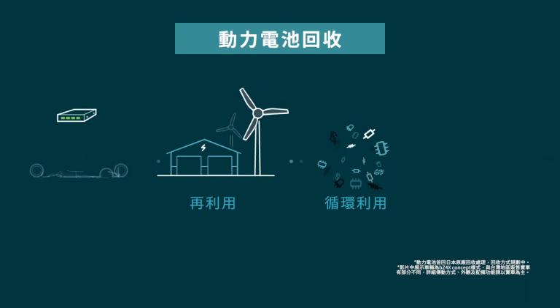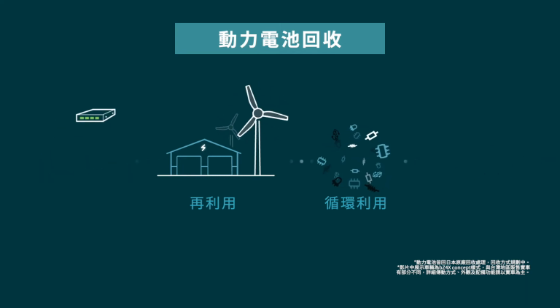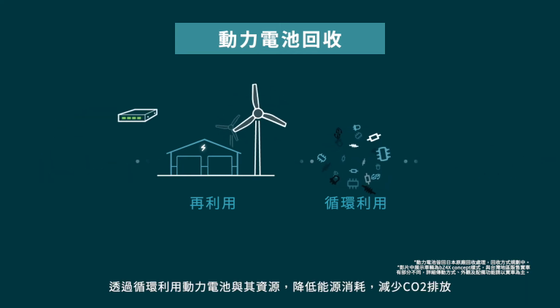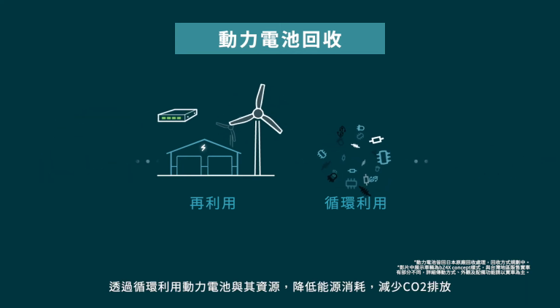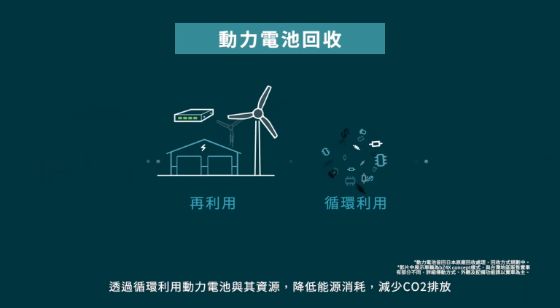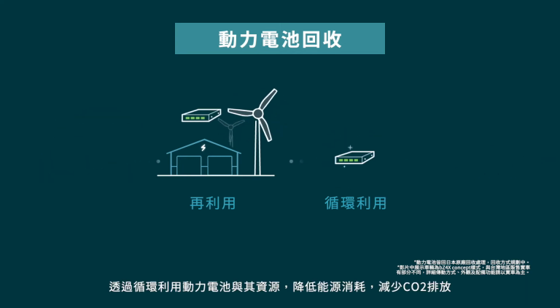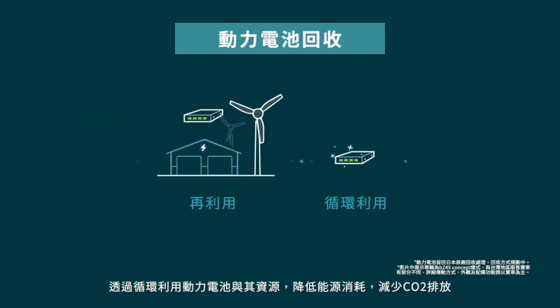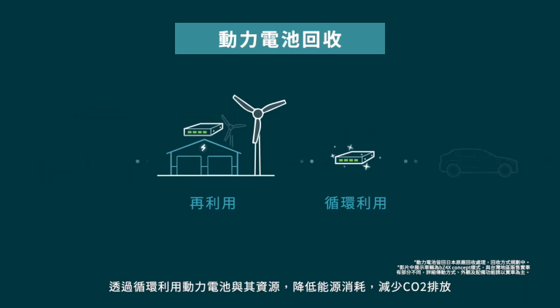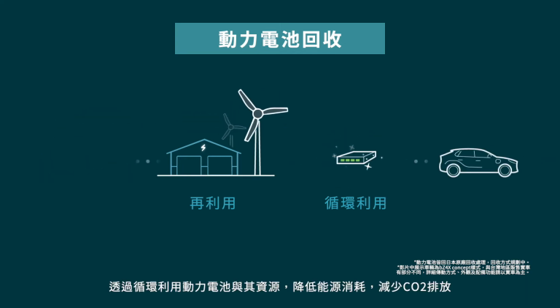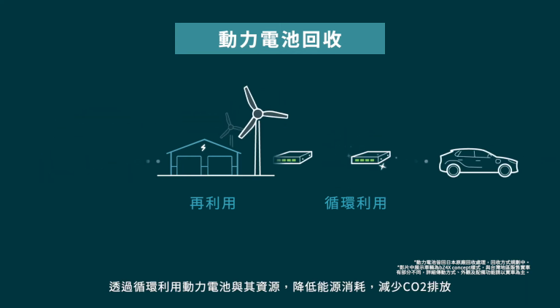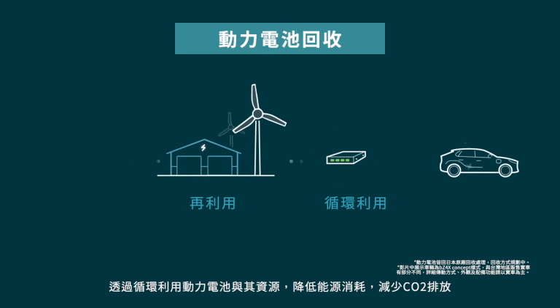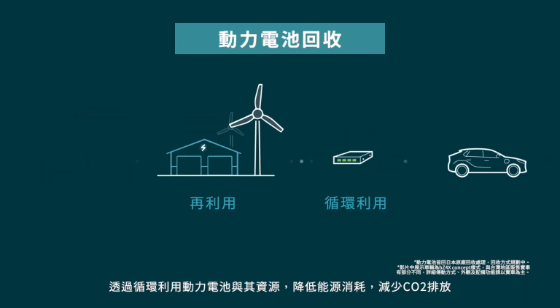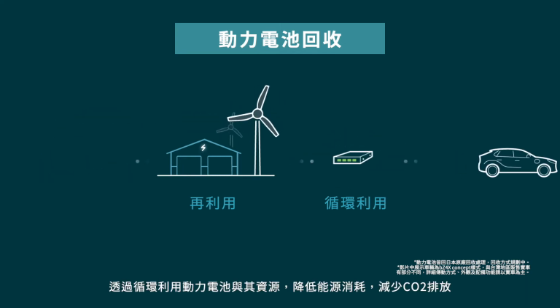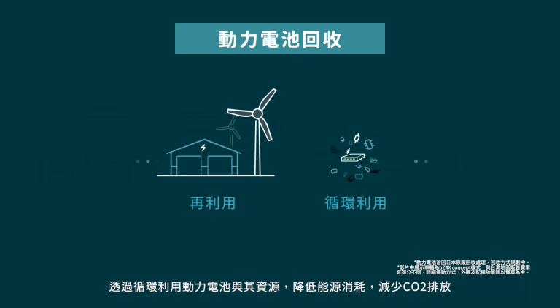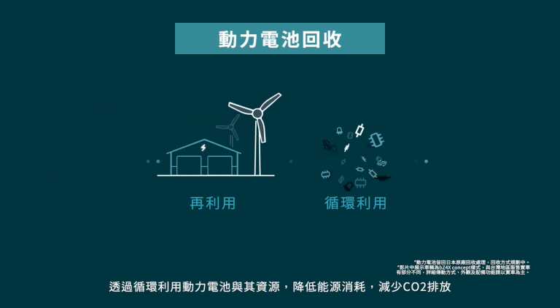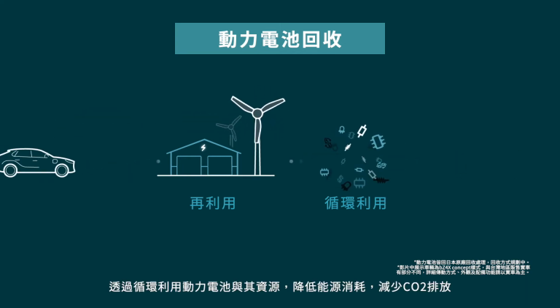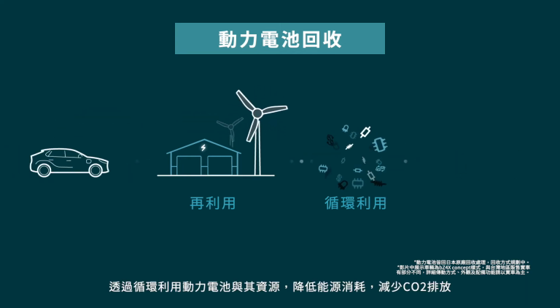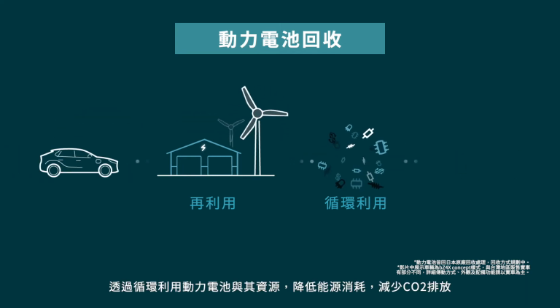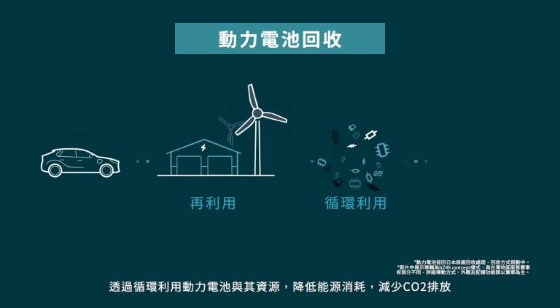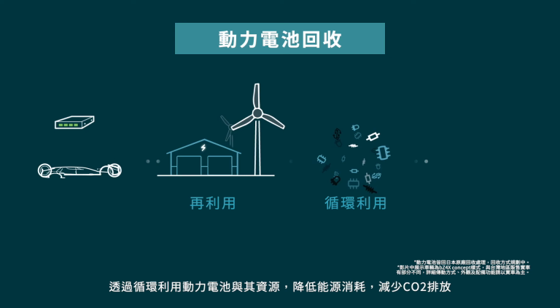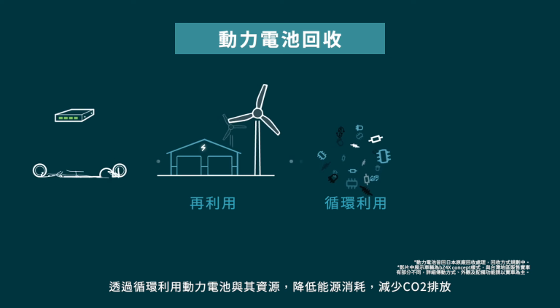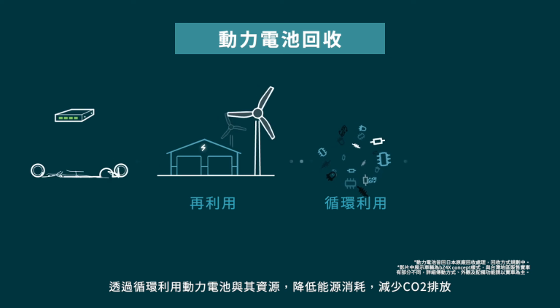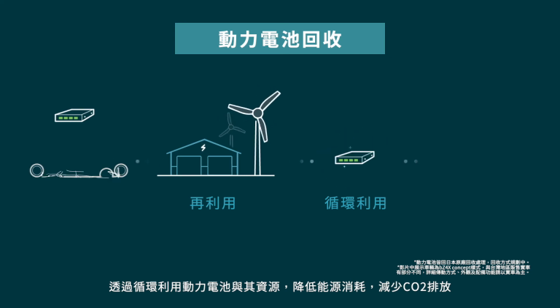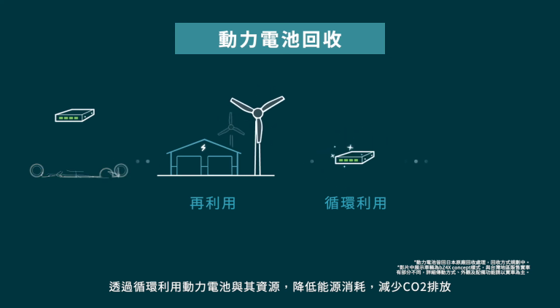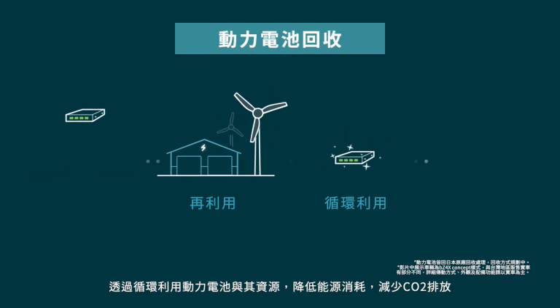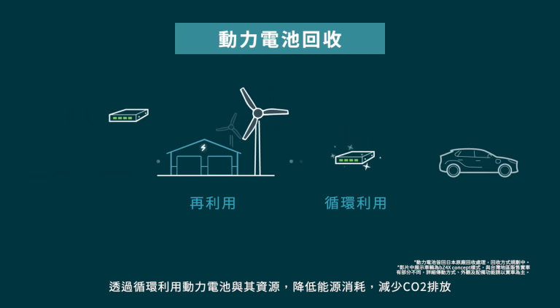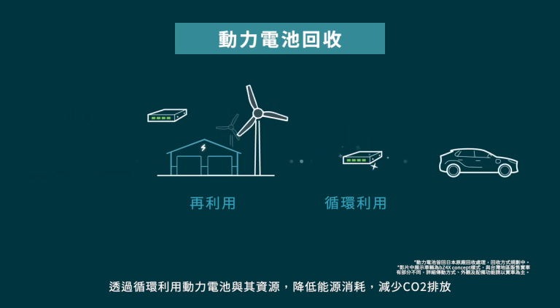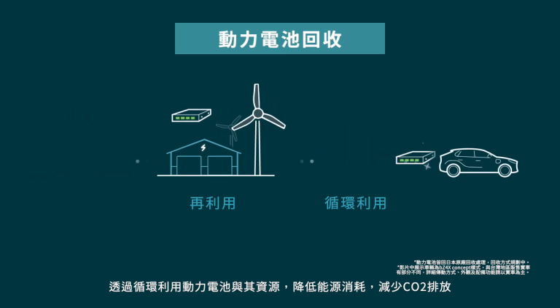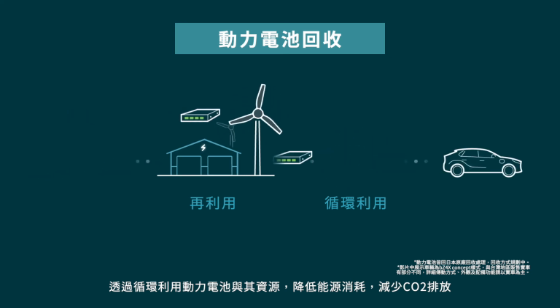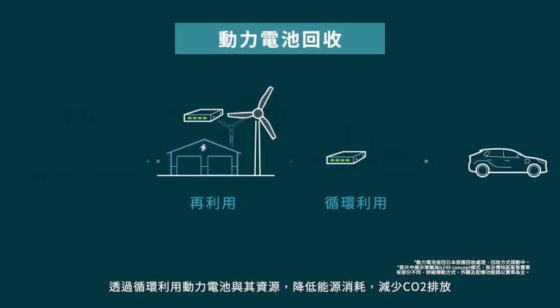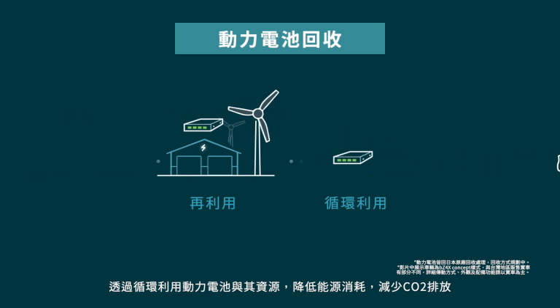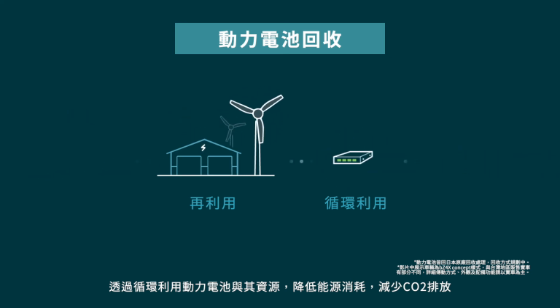Toyota is continually striving to reduce energy consumption, eliminate waste, and reduce CO2 emissions.